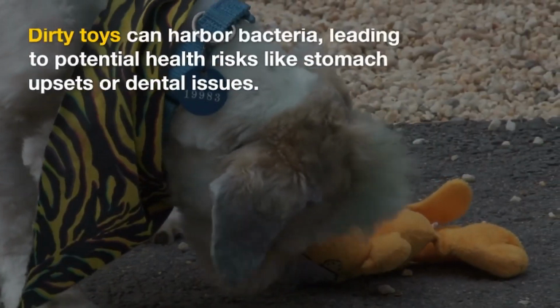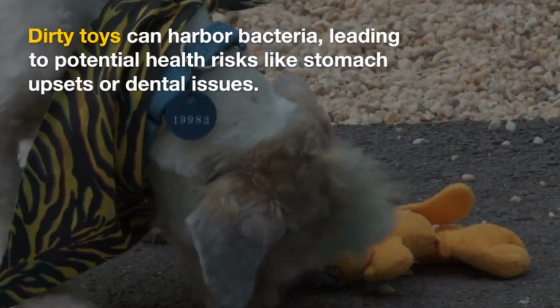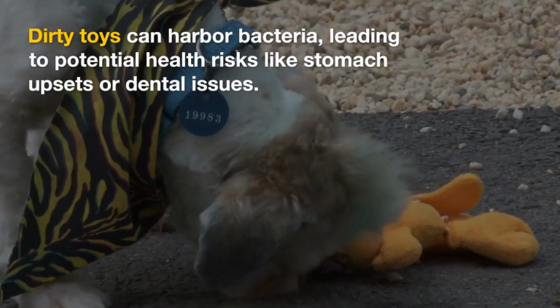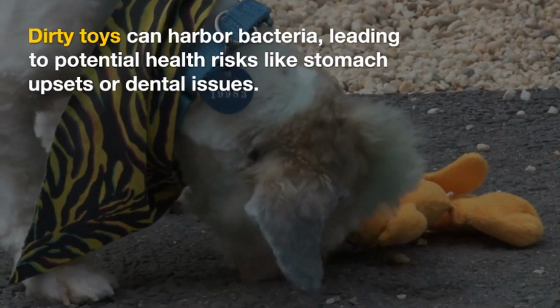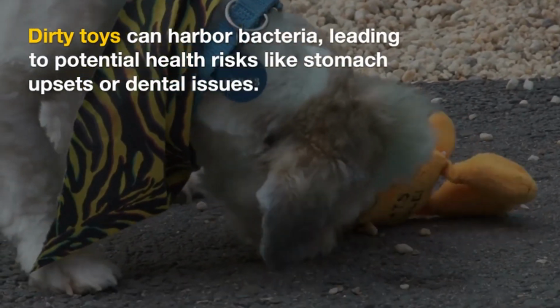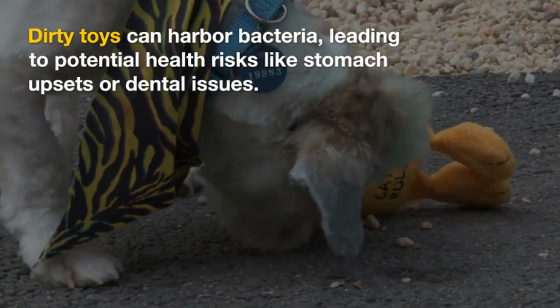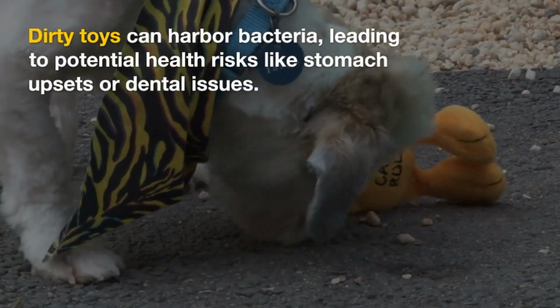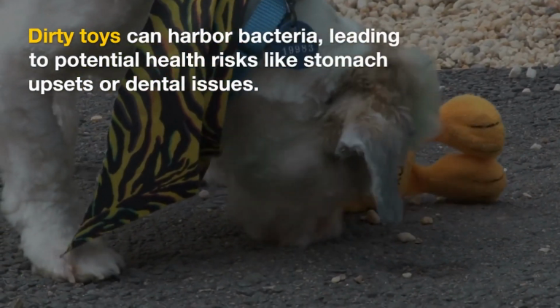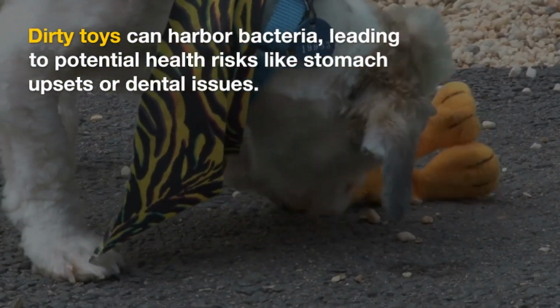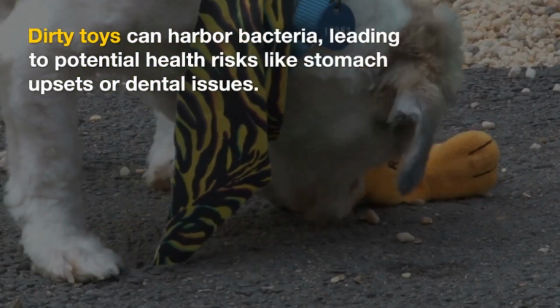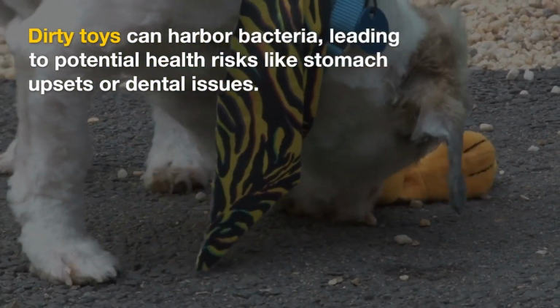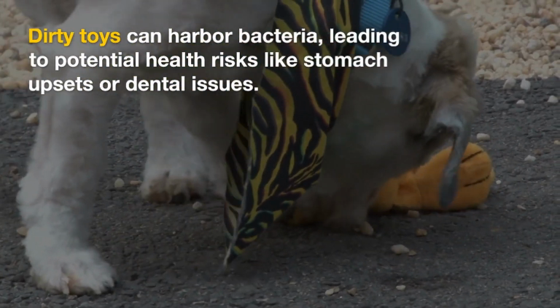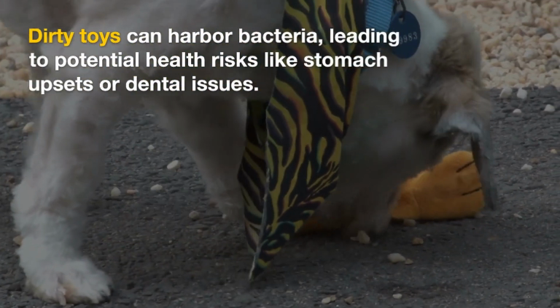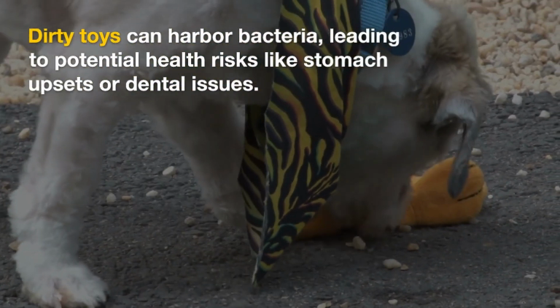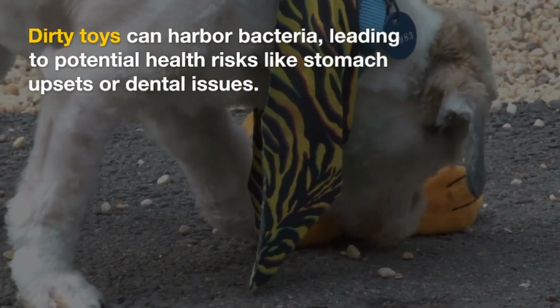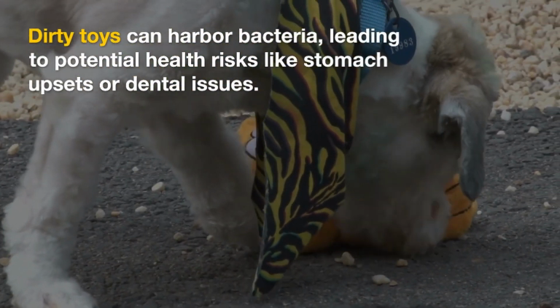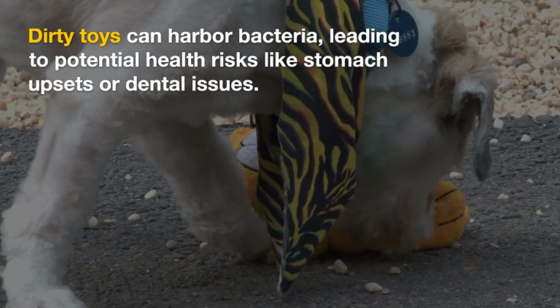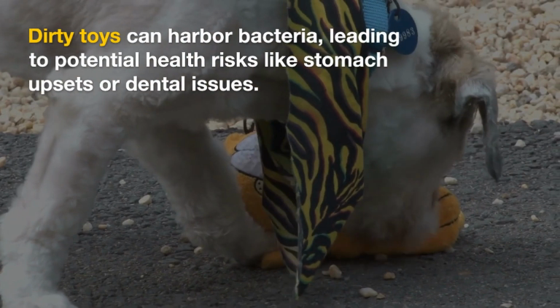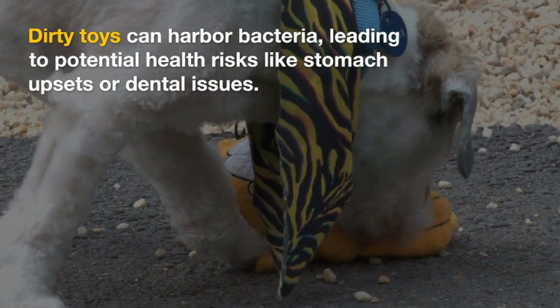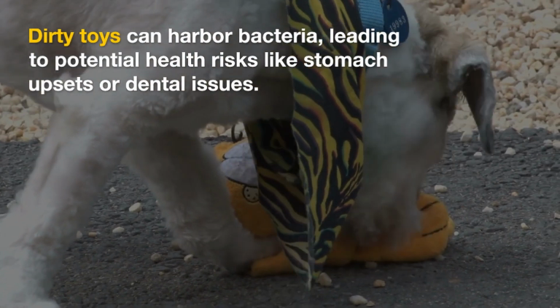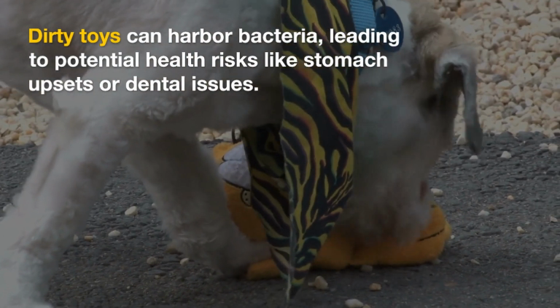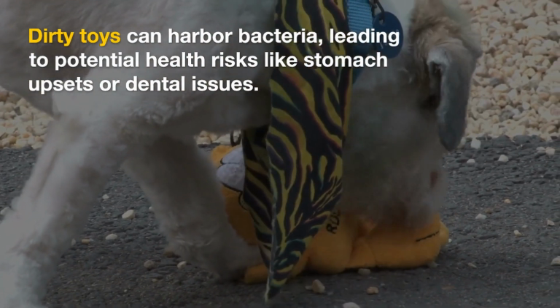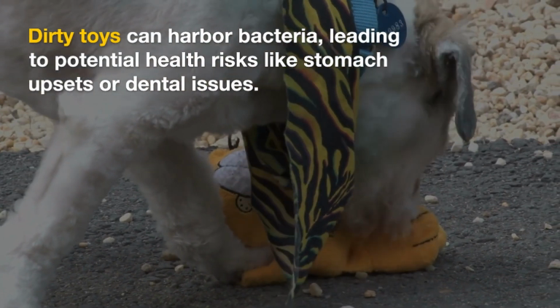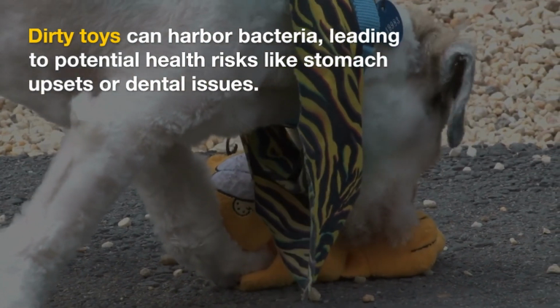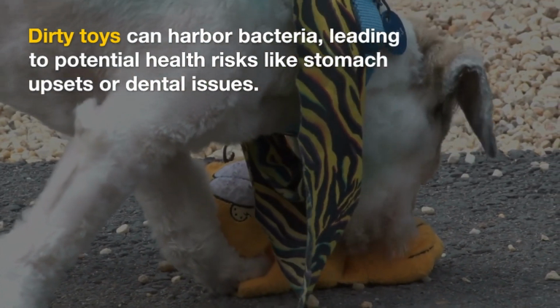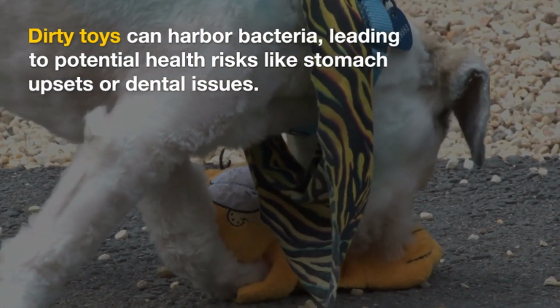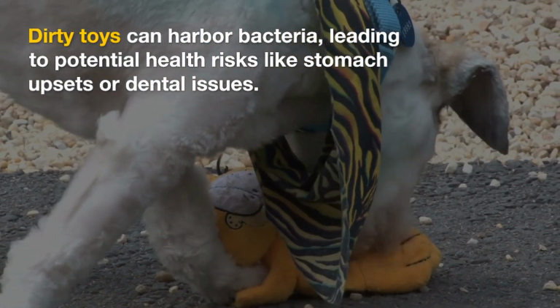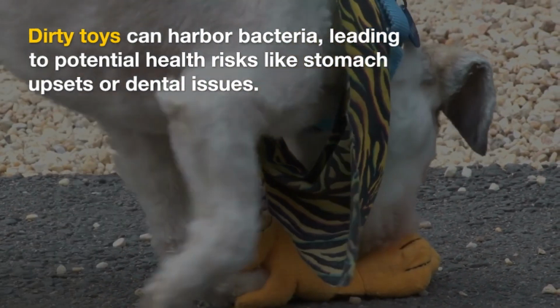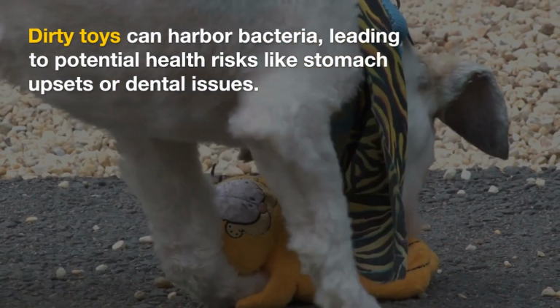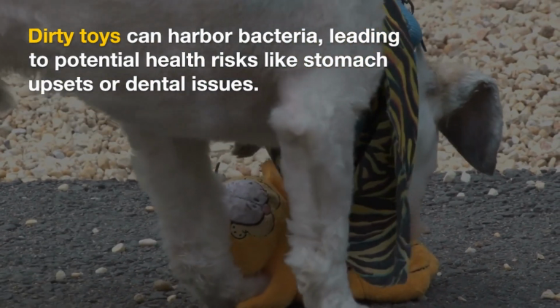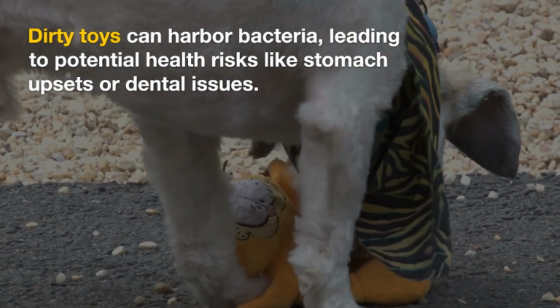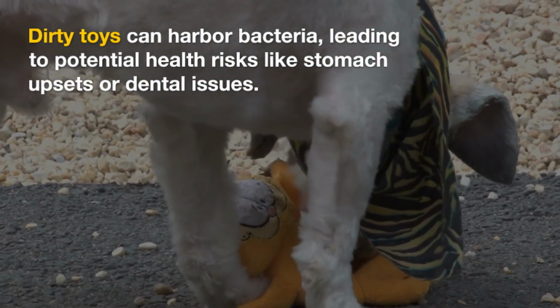Dirty toys can harbor bacteria, leading to potential health risks like stomach upsets or dental issues.